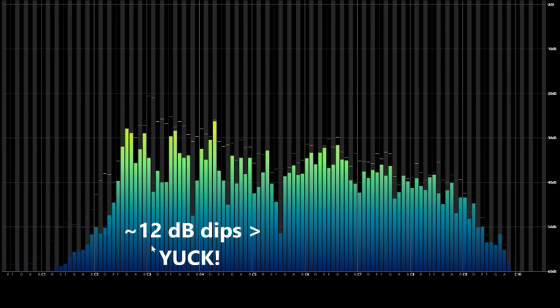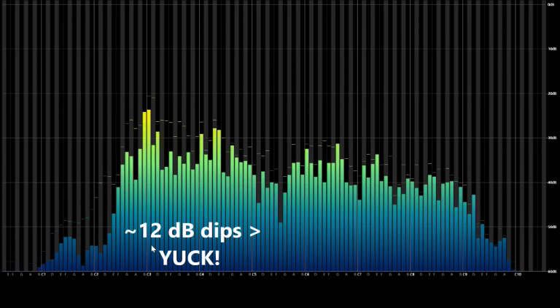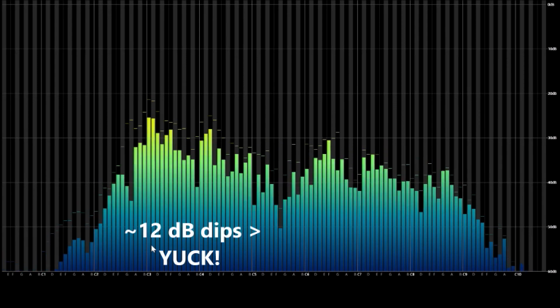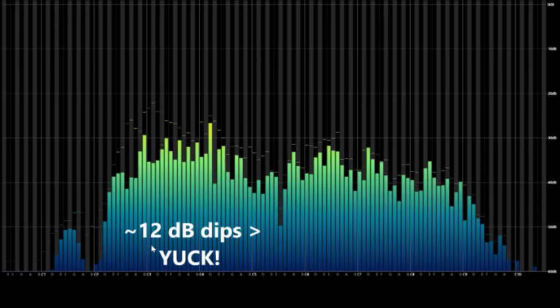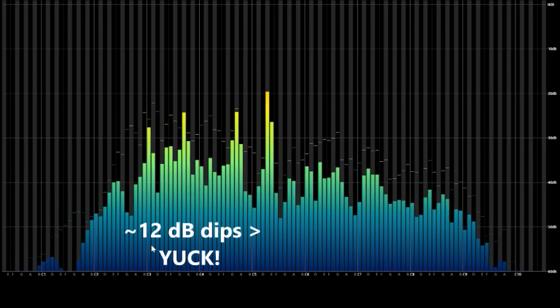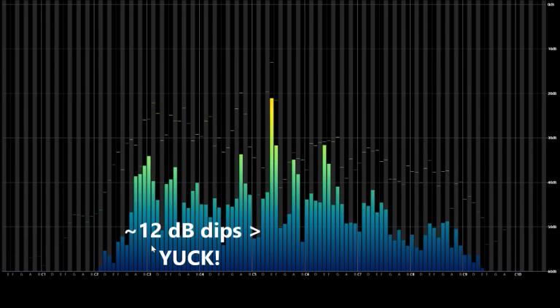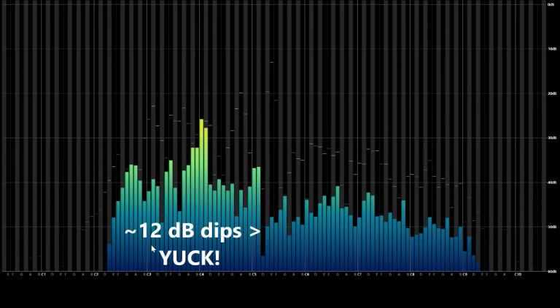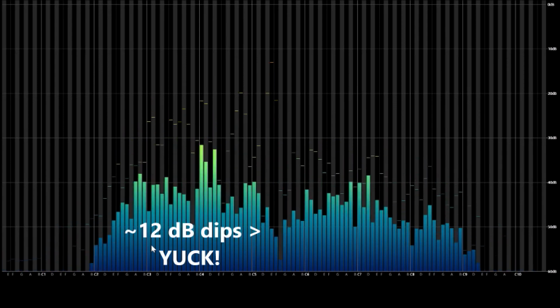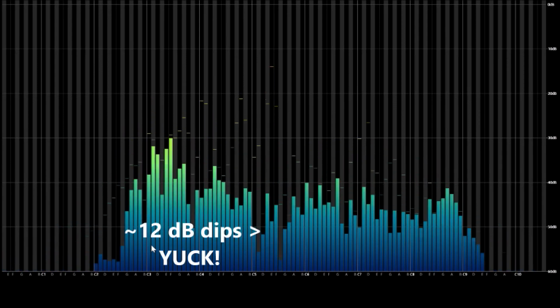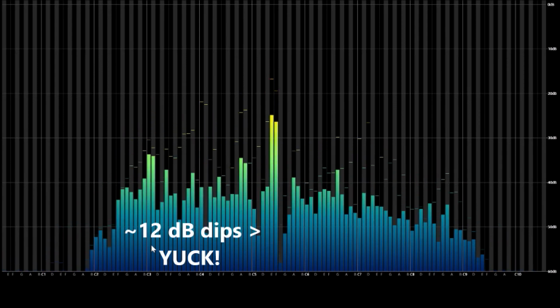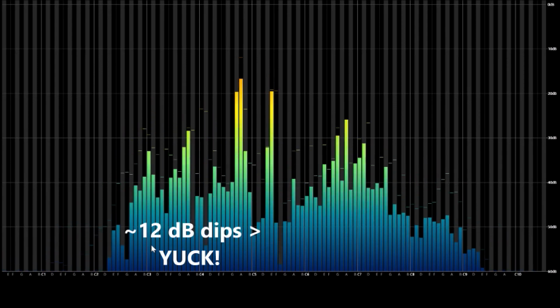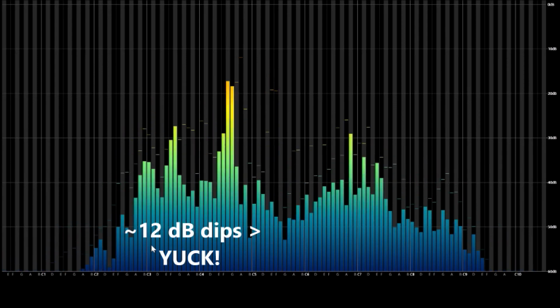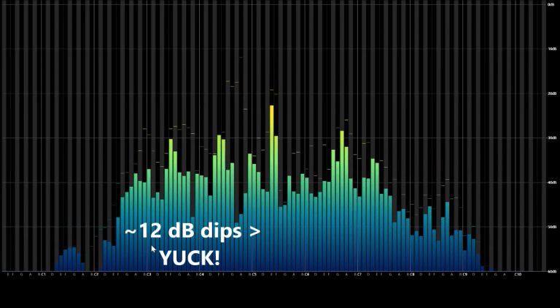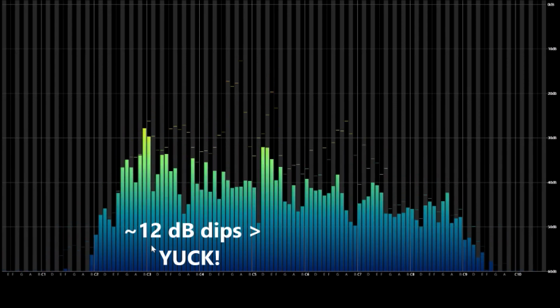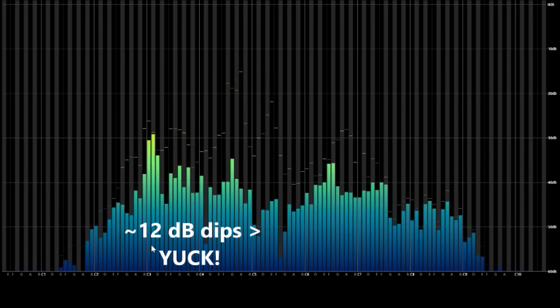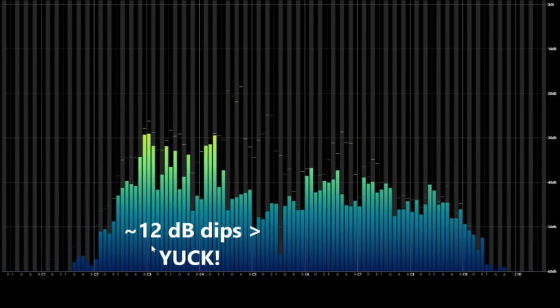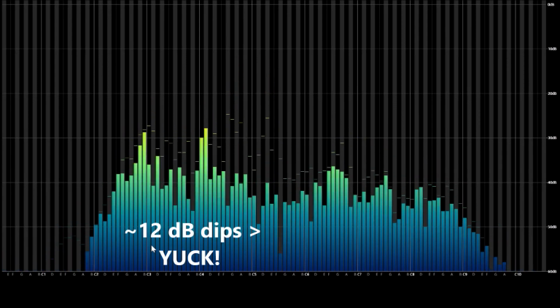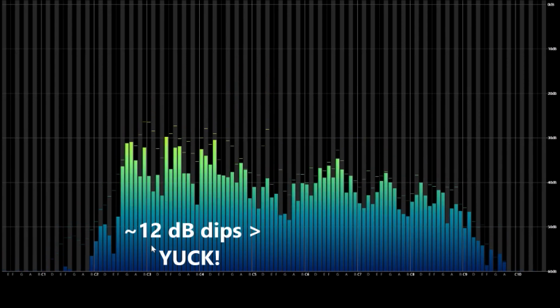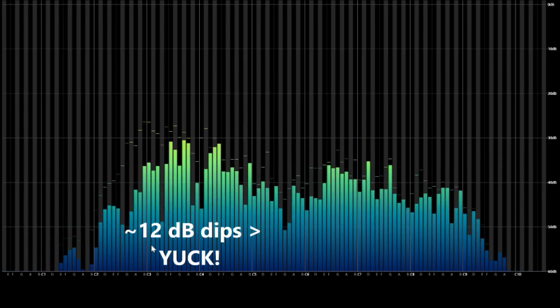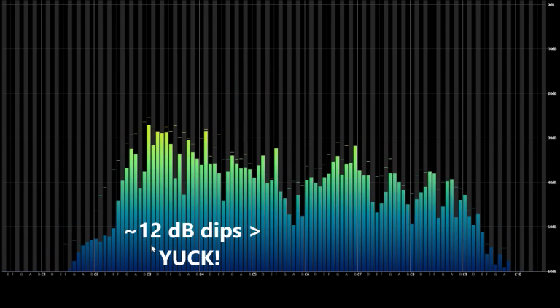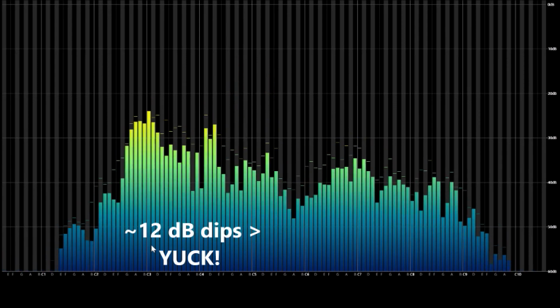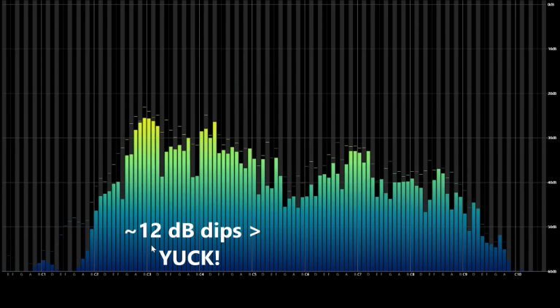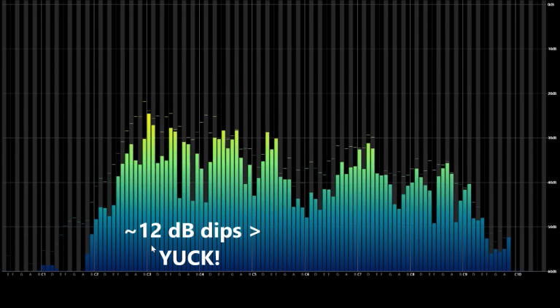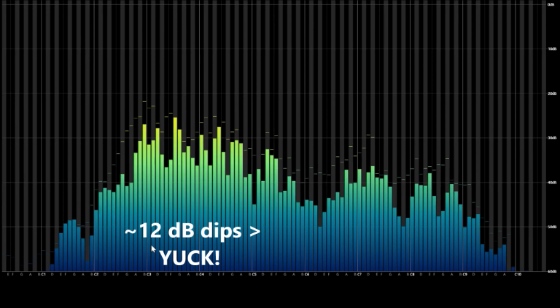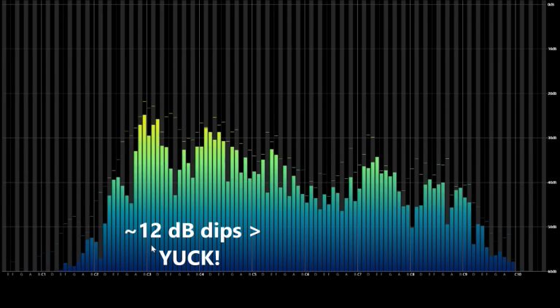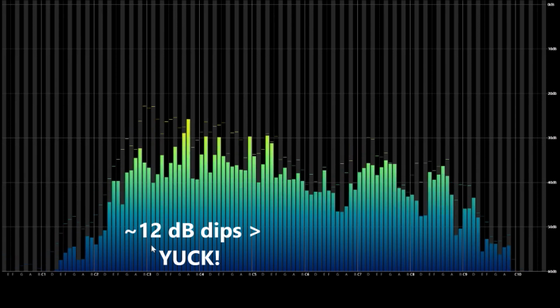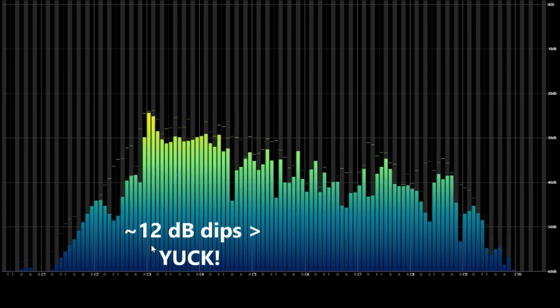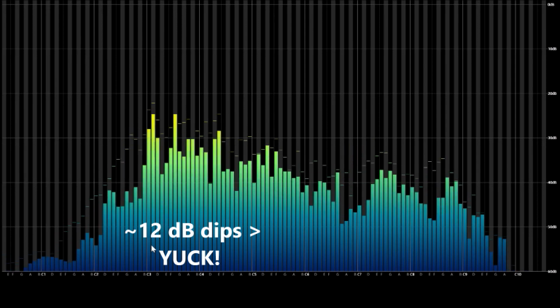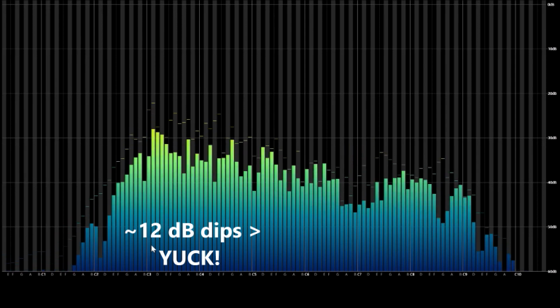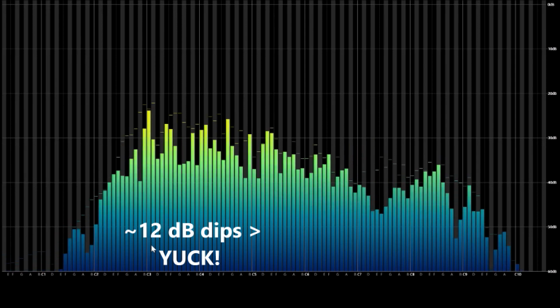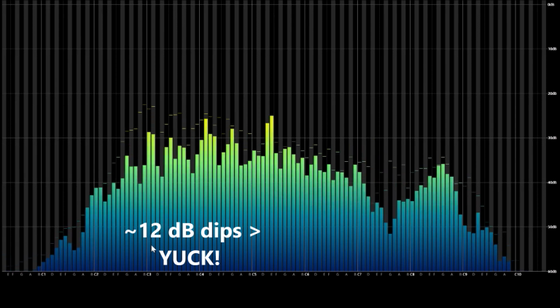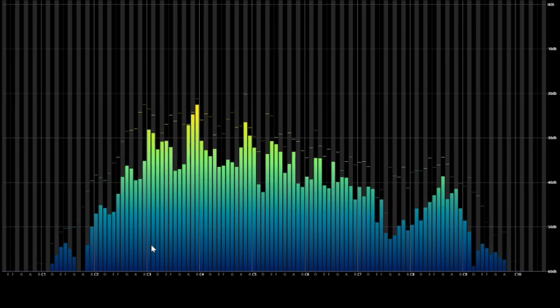We're about two feet separated now. Awesome.